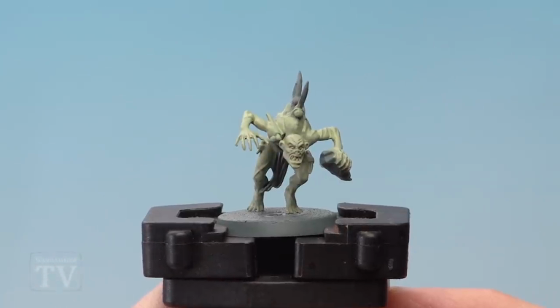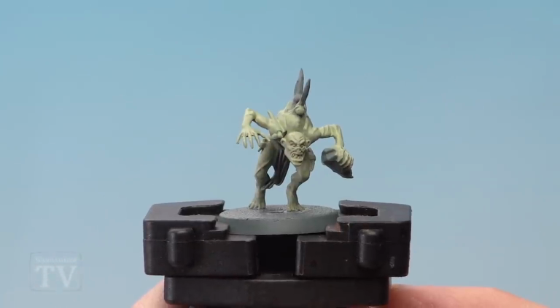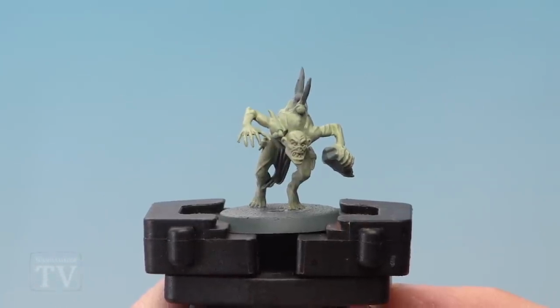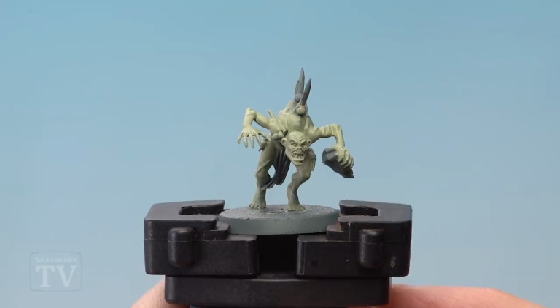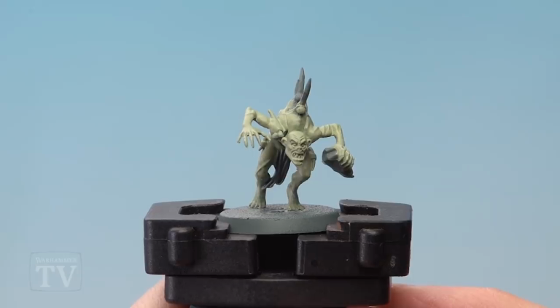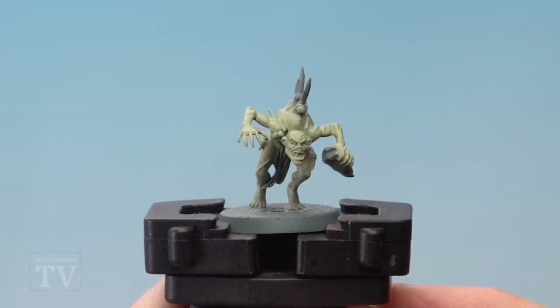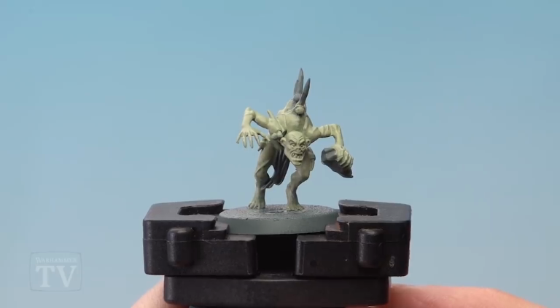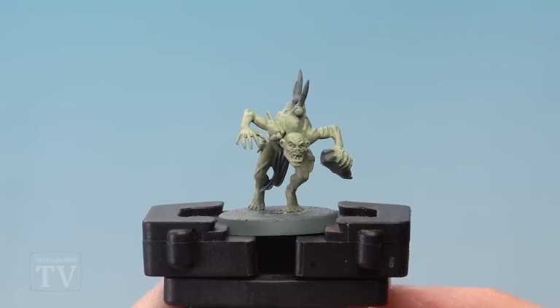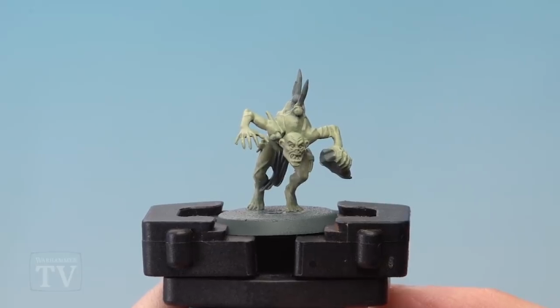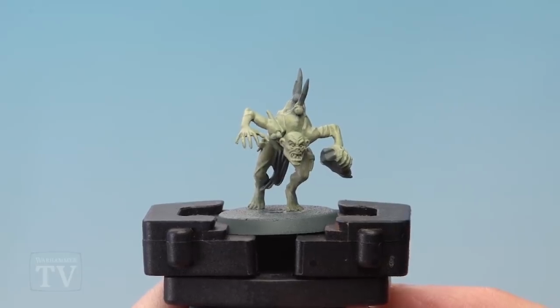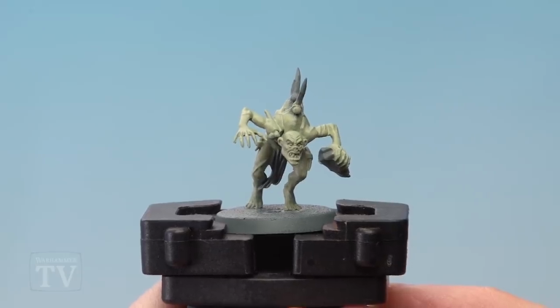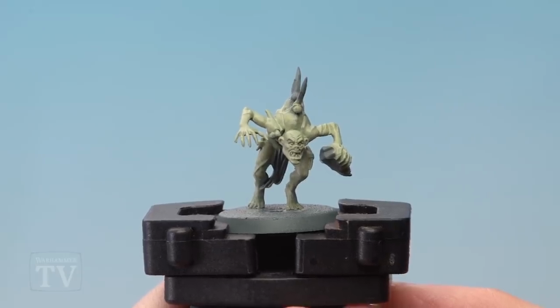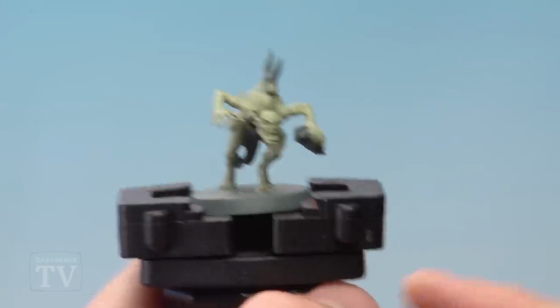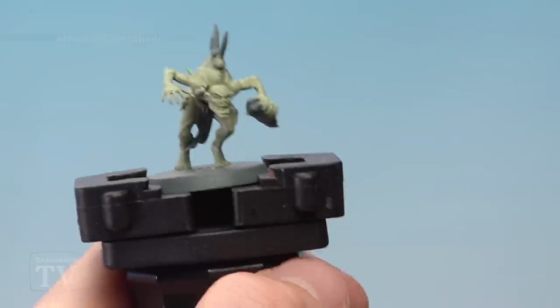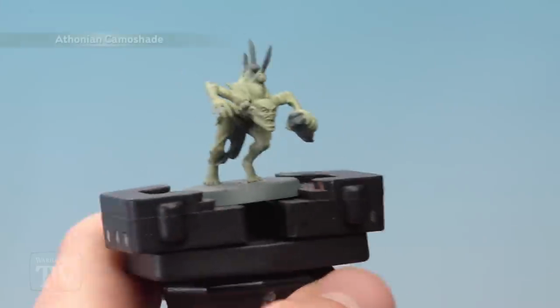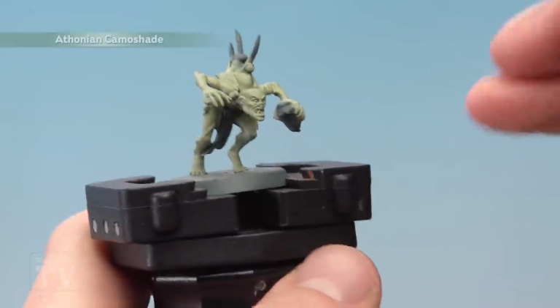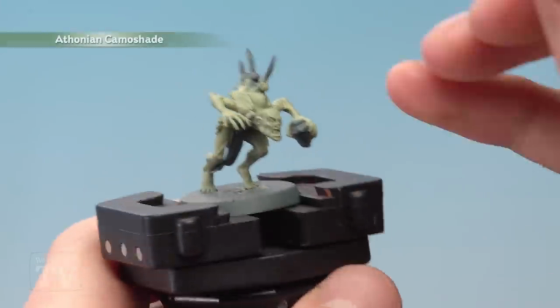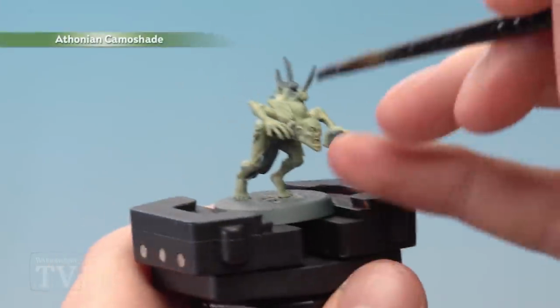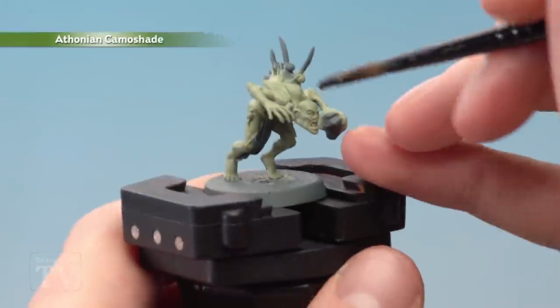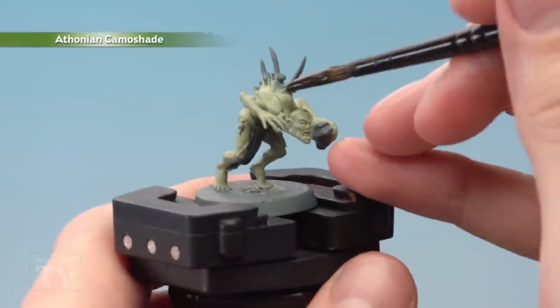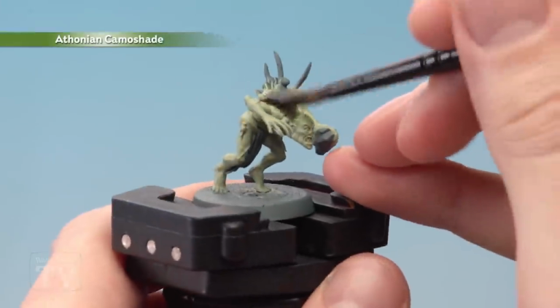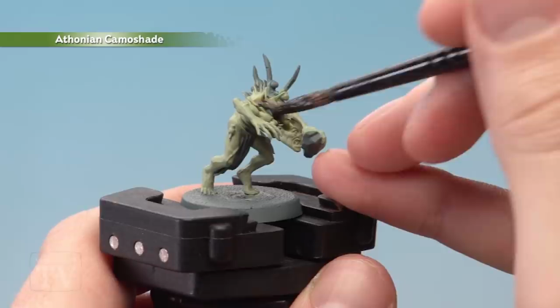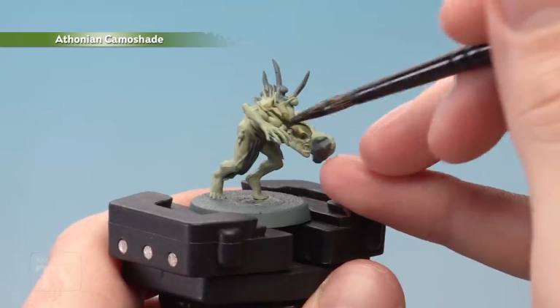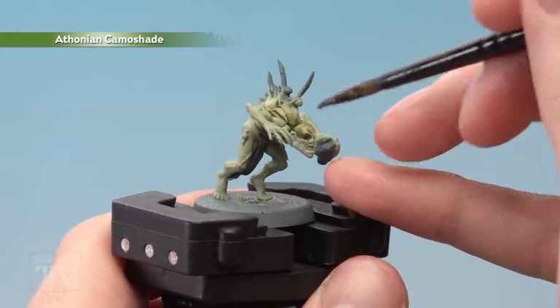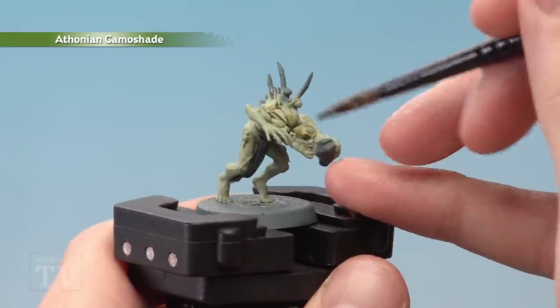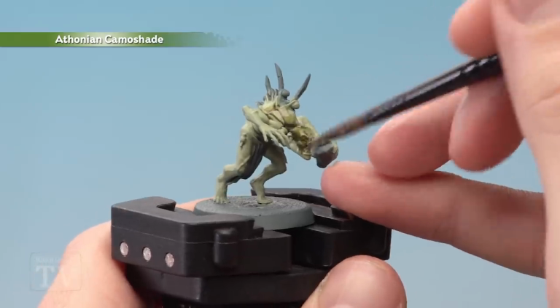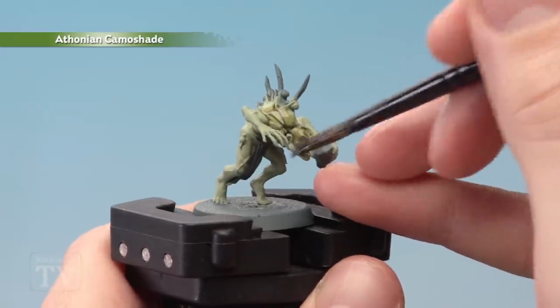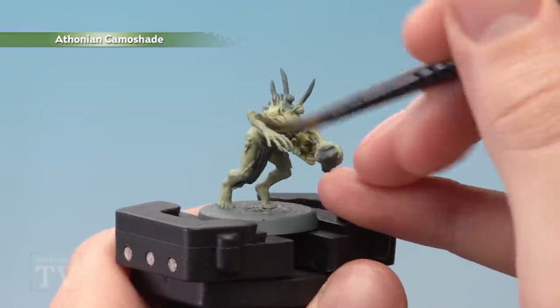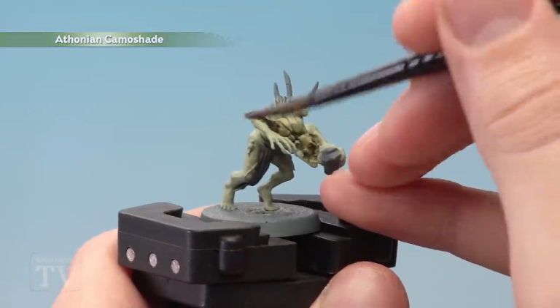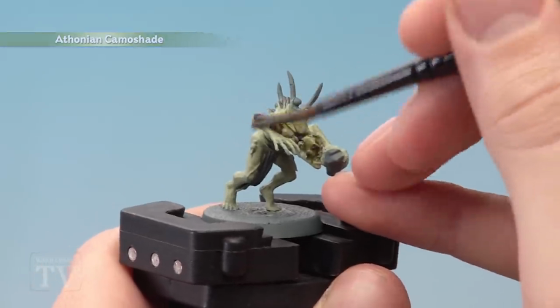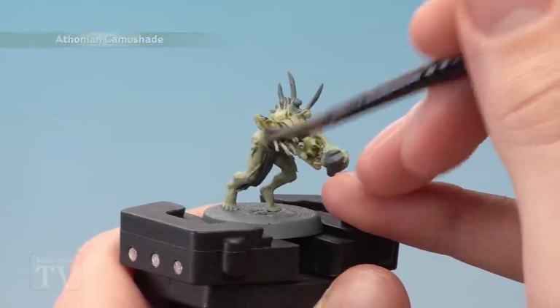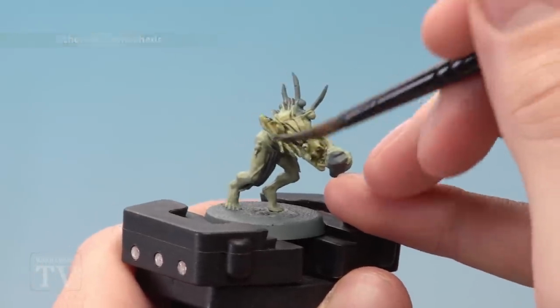Once you've got all the miniatures in the unit painted to this point, you're then ready to apply a coat of Athonian Camoshade all over the flesh, applied using a medium shade brush.